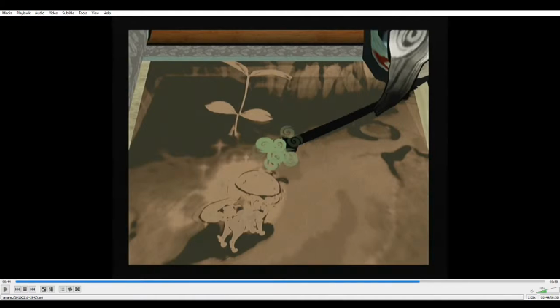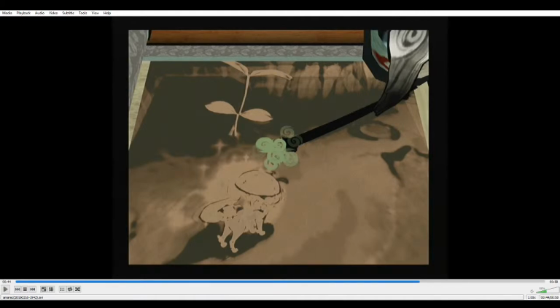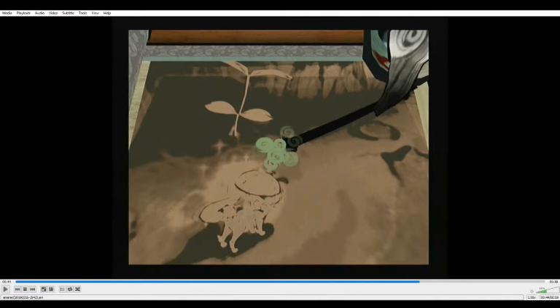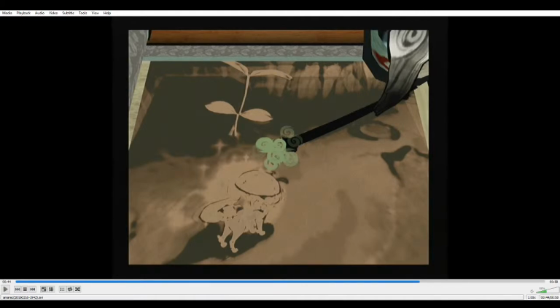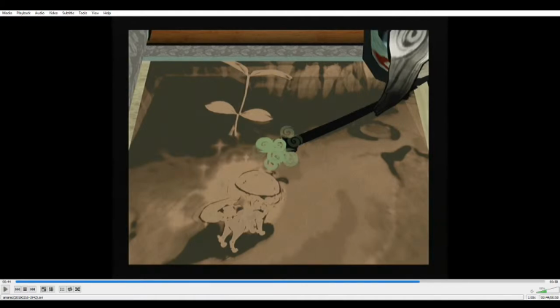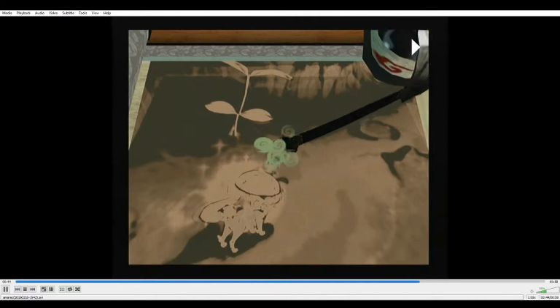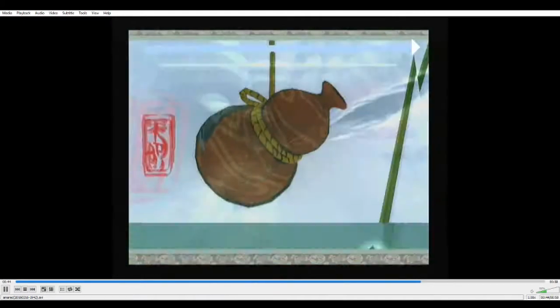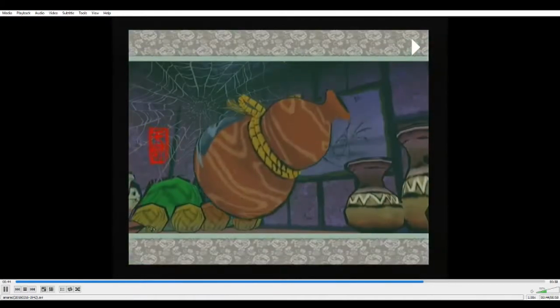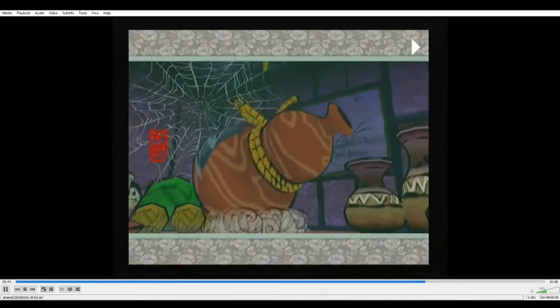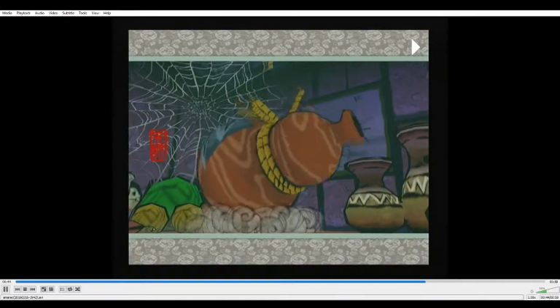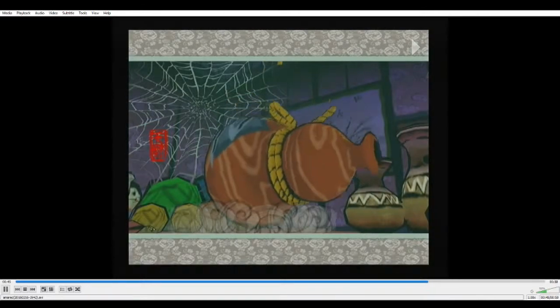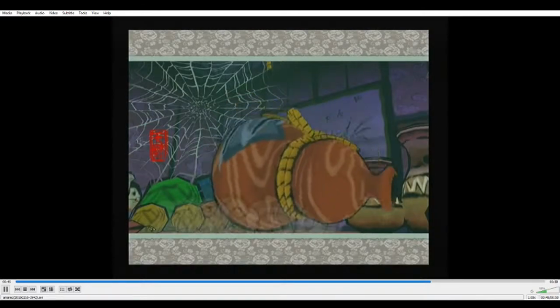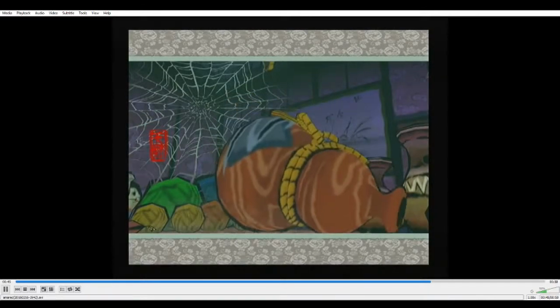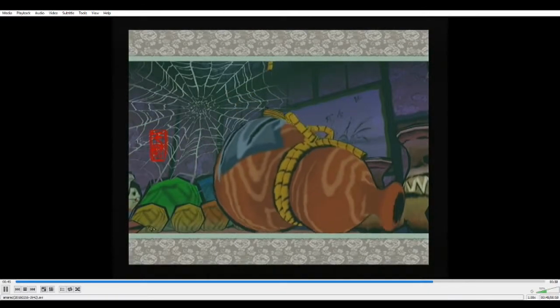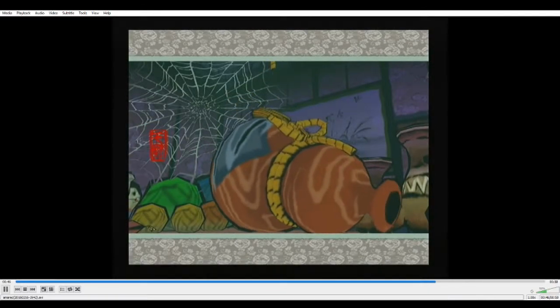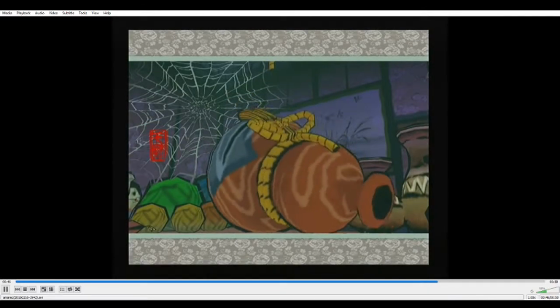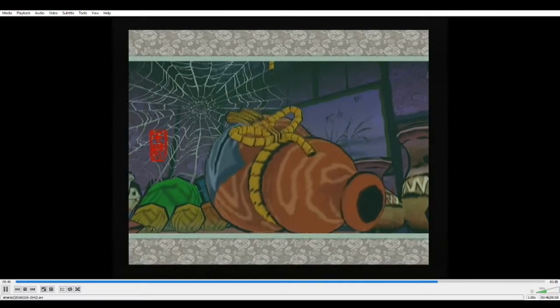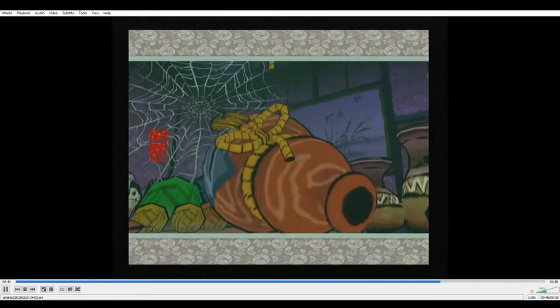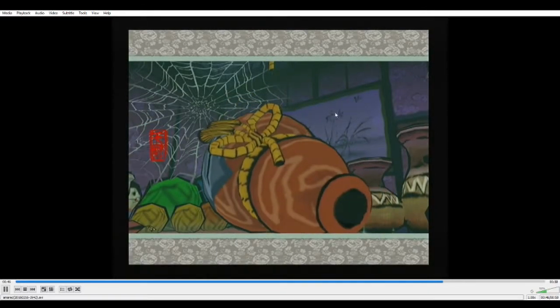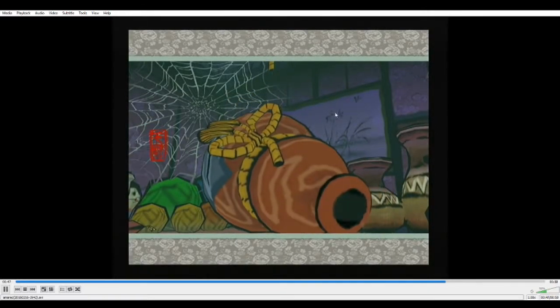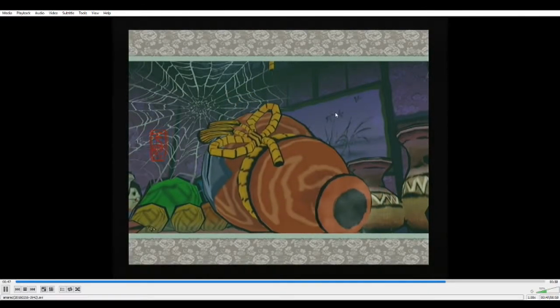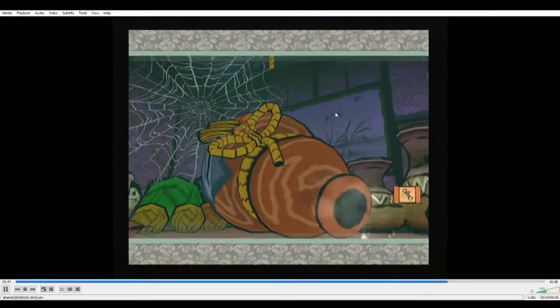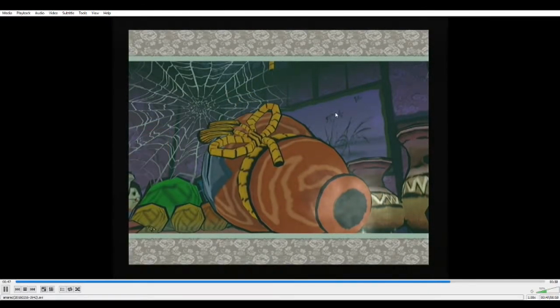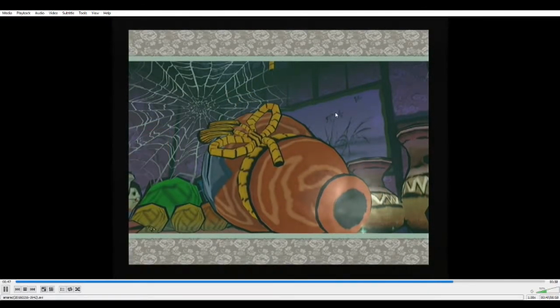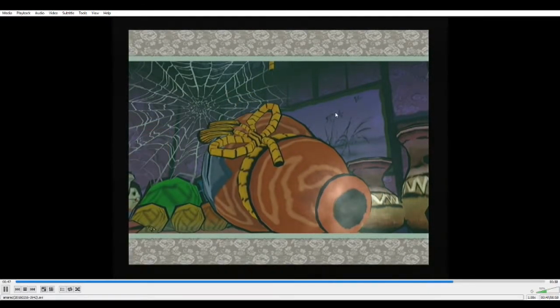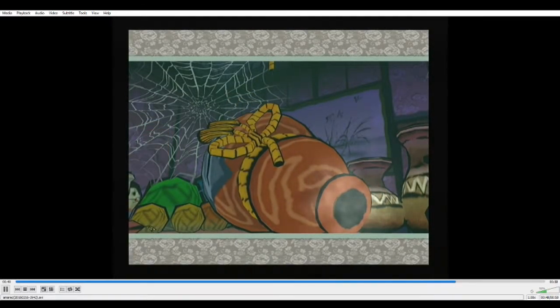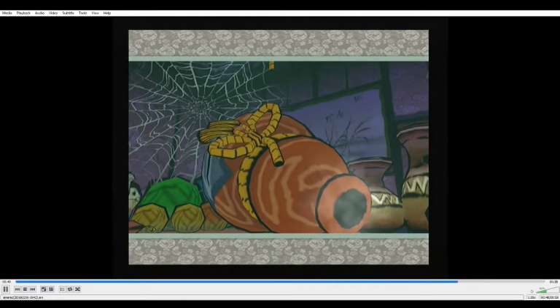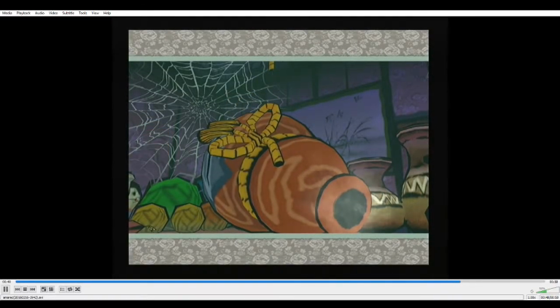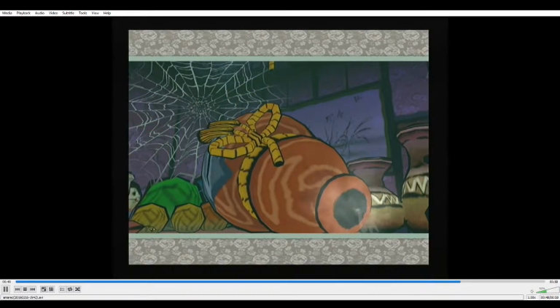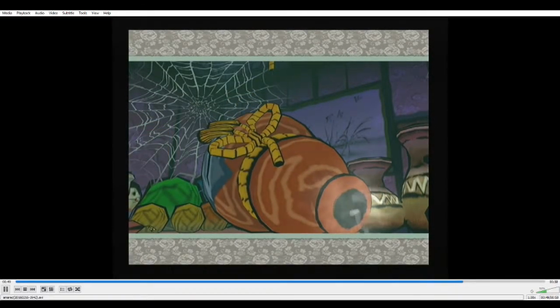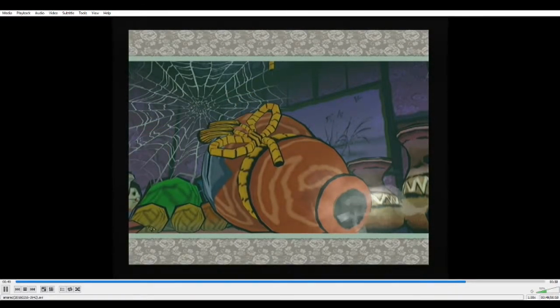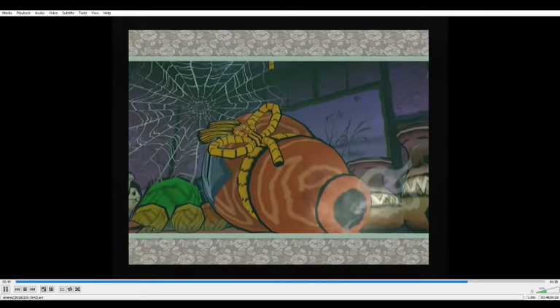And then you release, and you get Mr. Warp. And that is how I do my 4x3 setup.